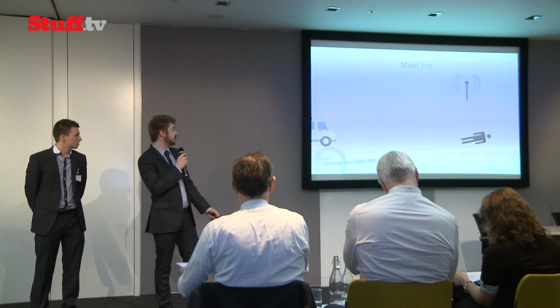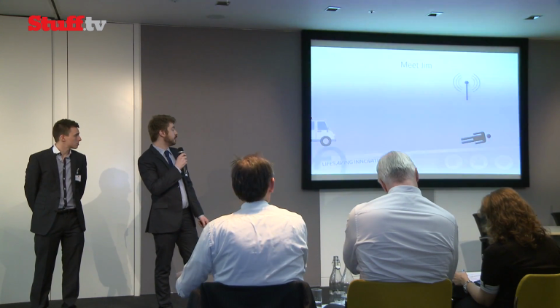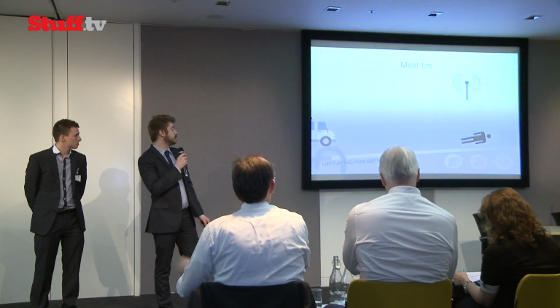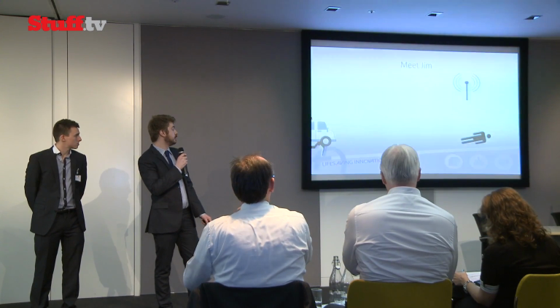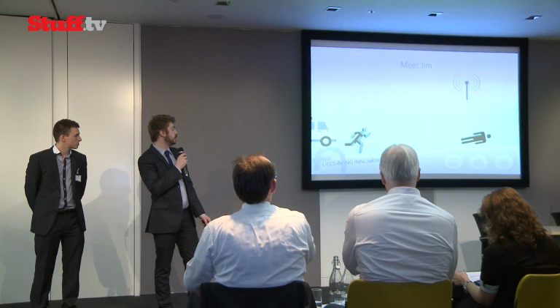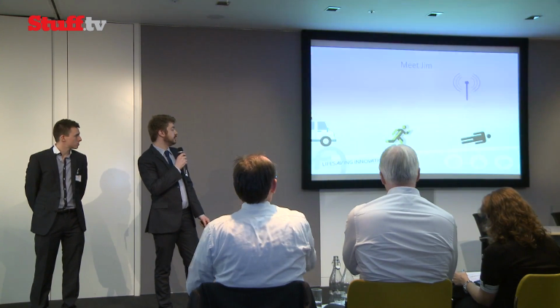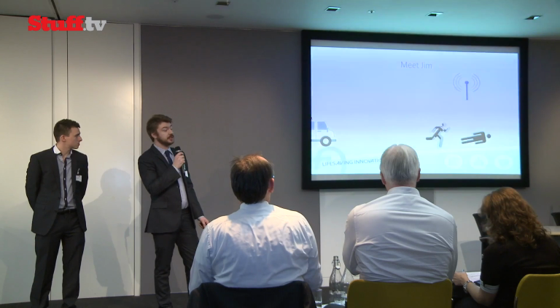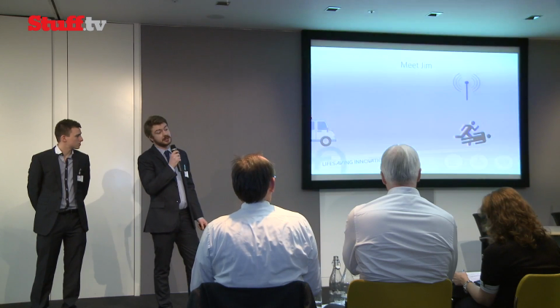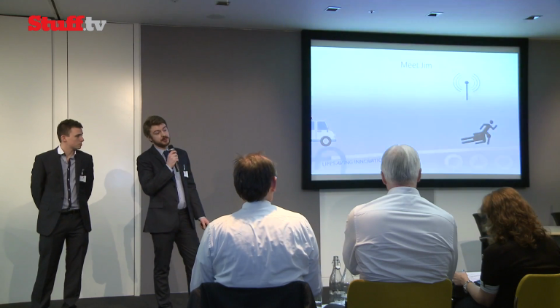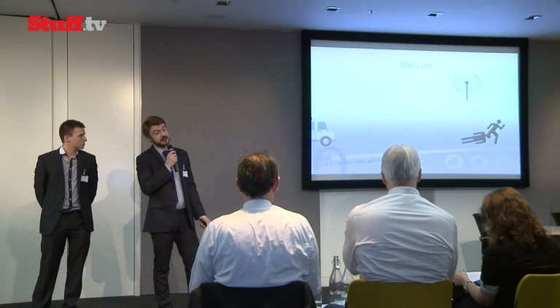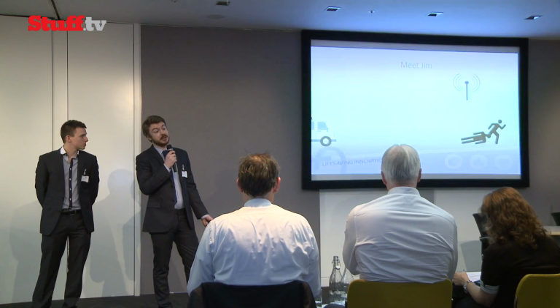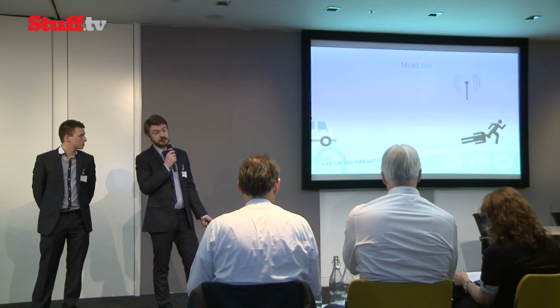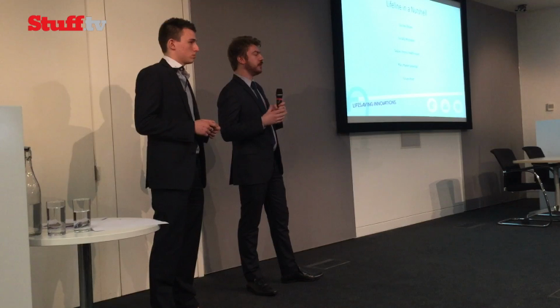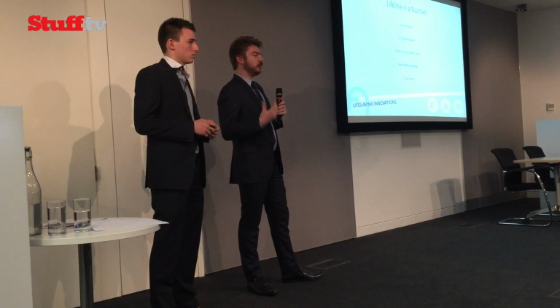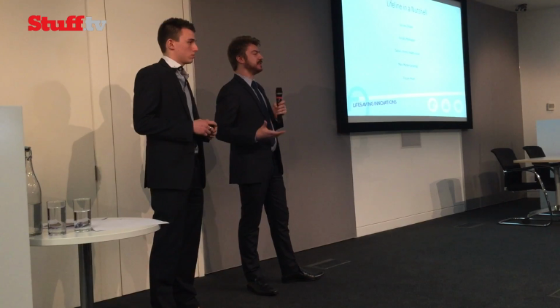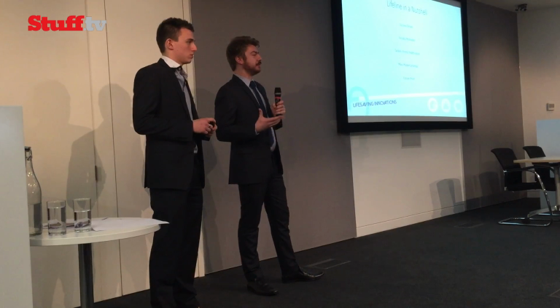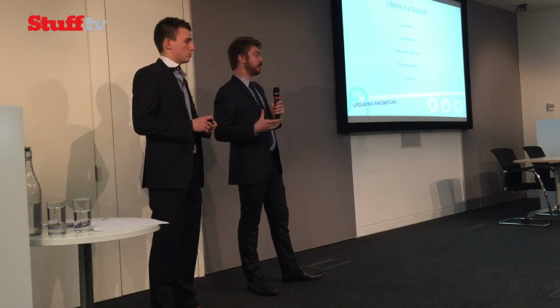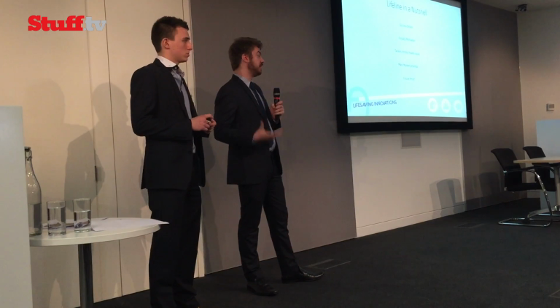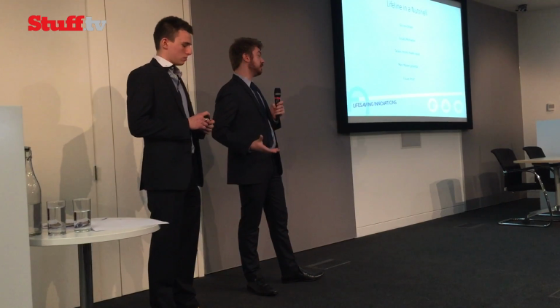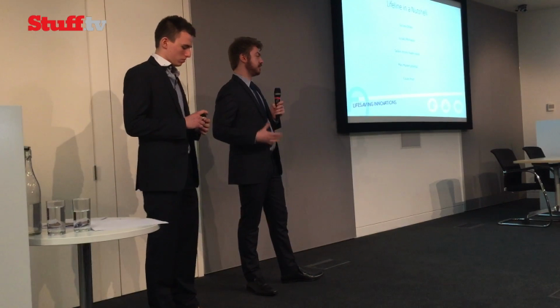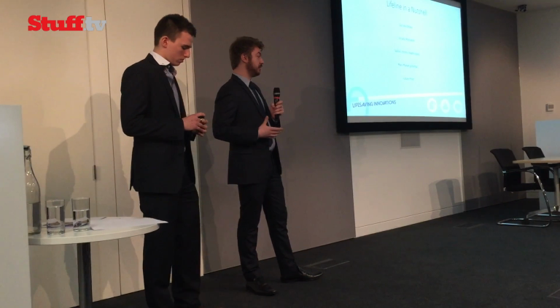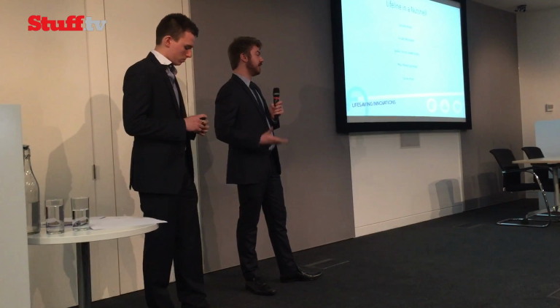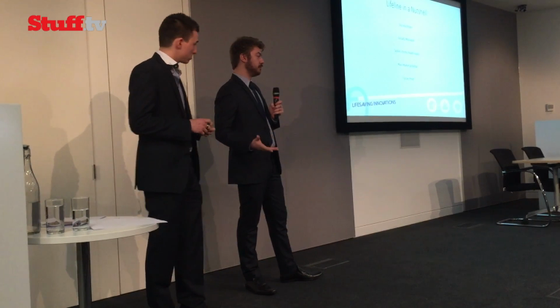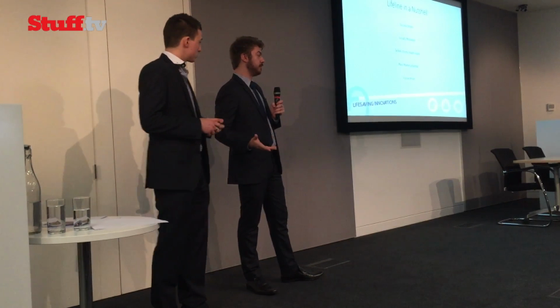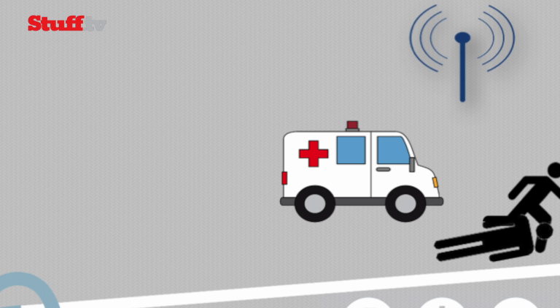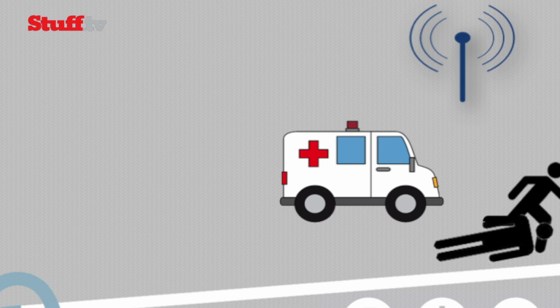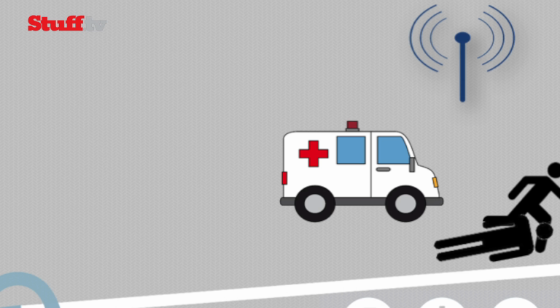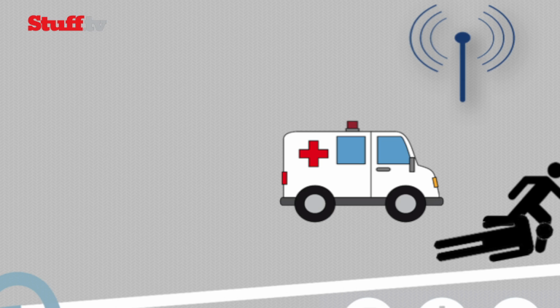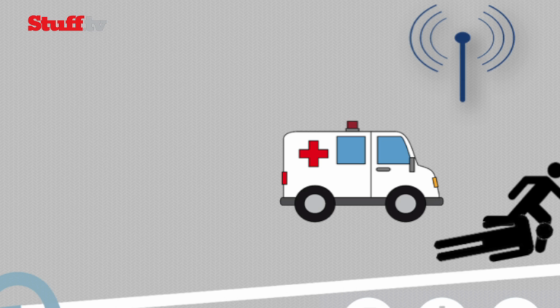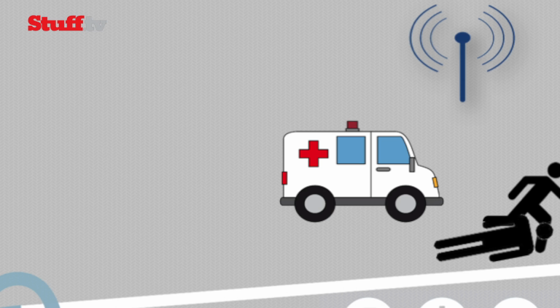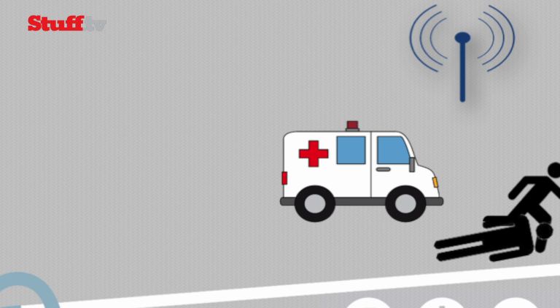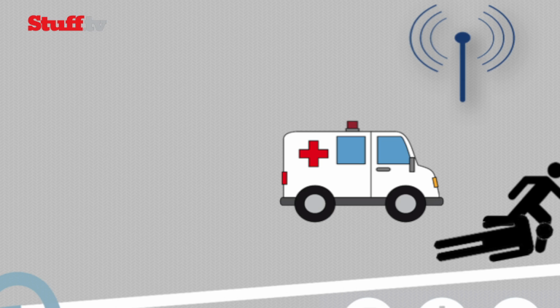If I'm a first aider about 400 metres away, I would get a notification on my phone, I could look at the directions and go to the scene and provide the care that's needed until the ambulance arrives.